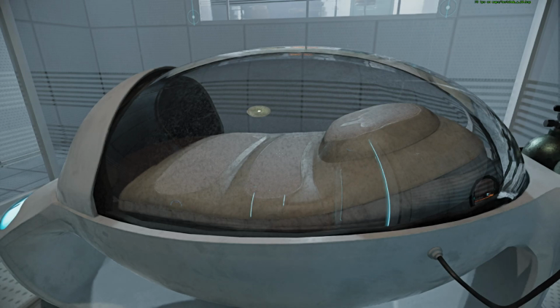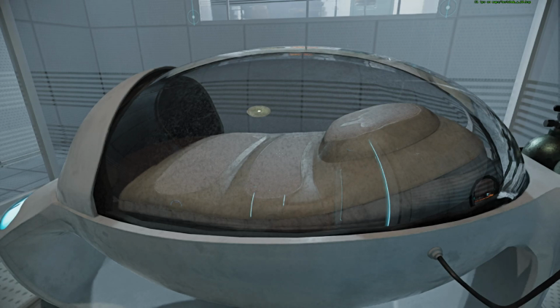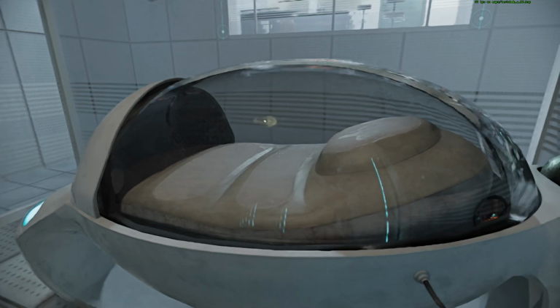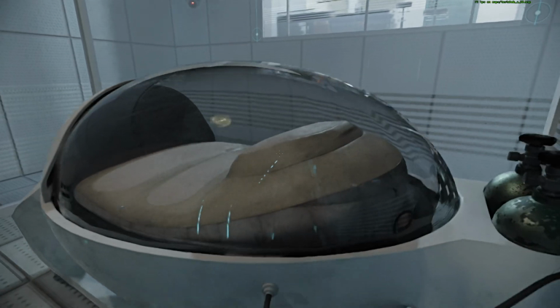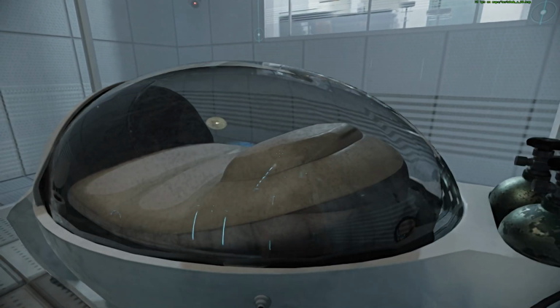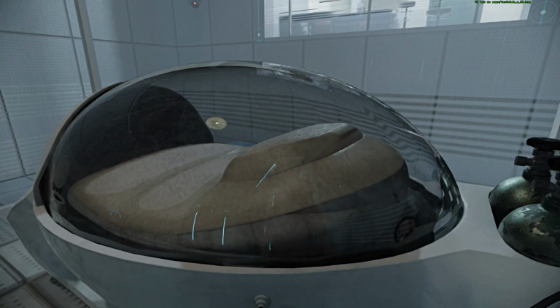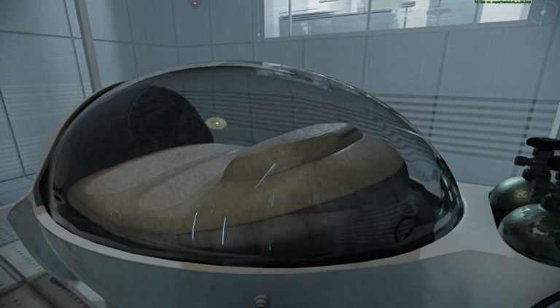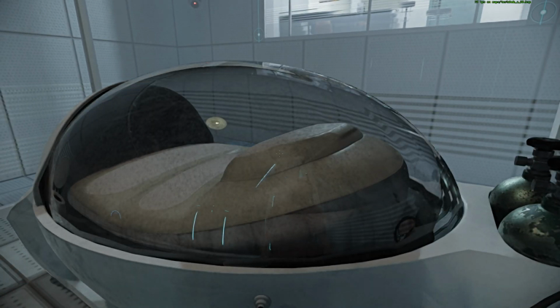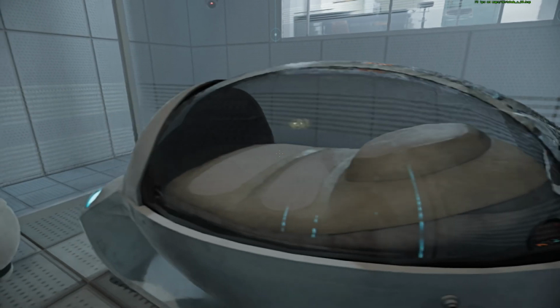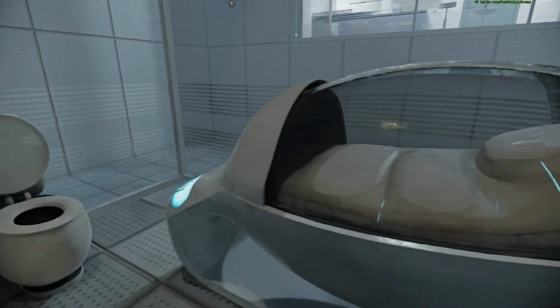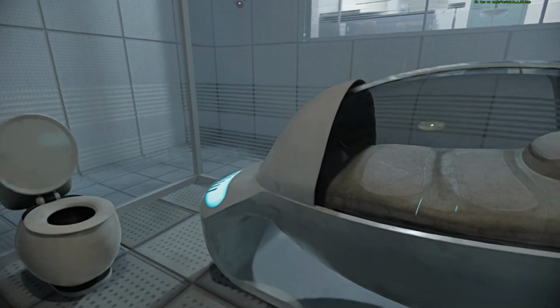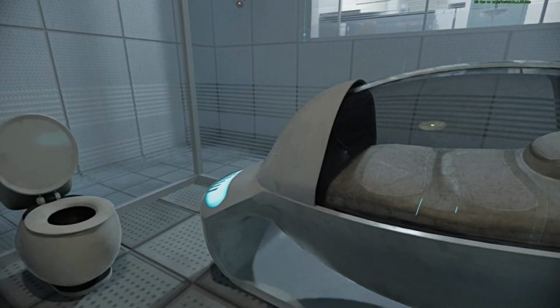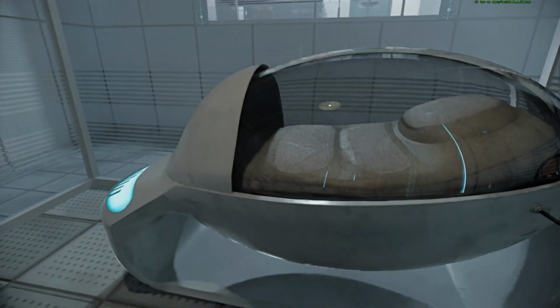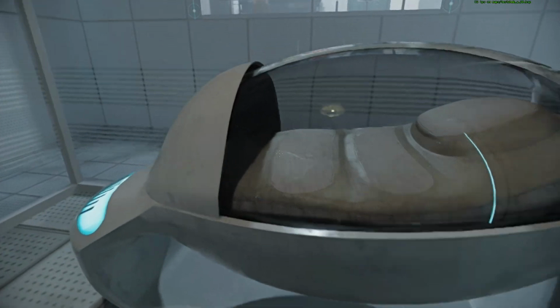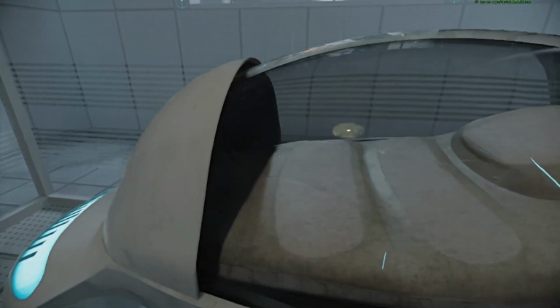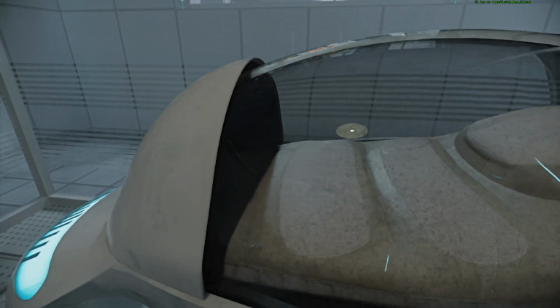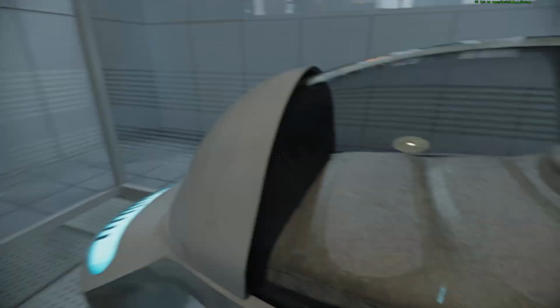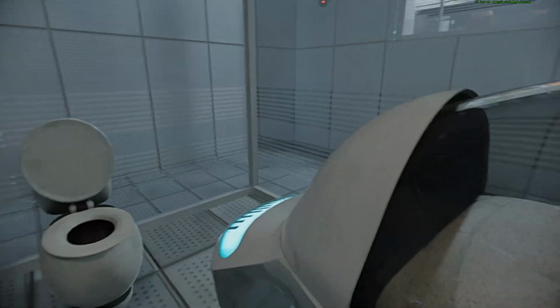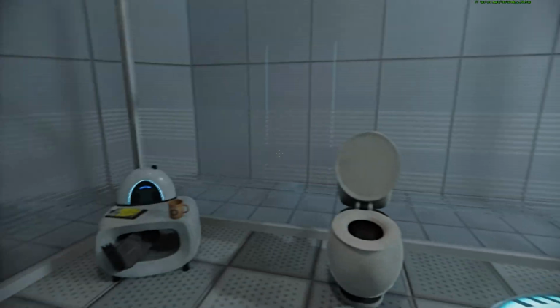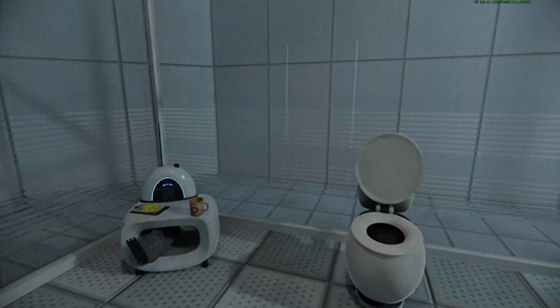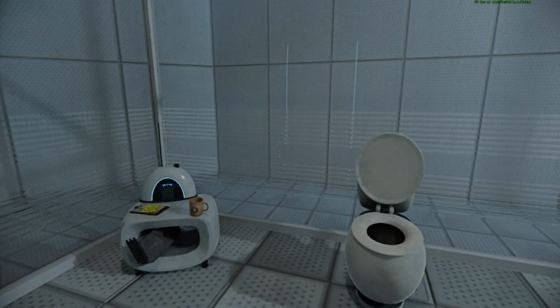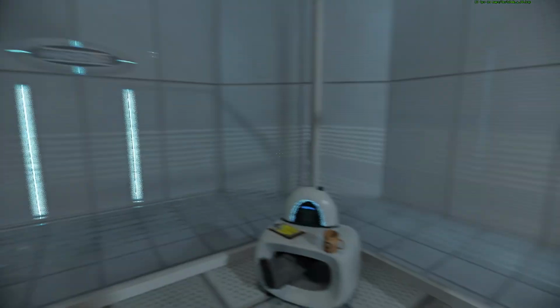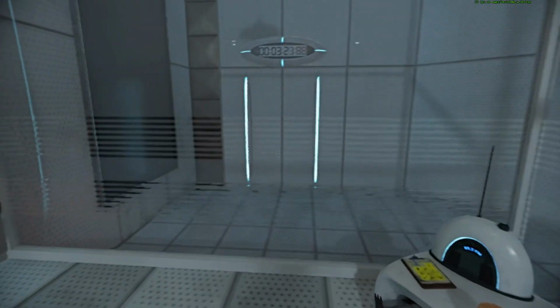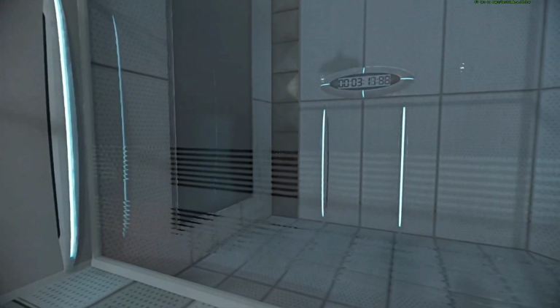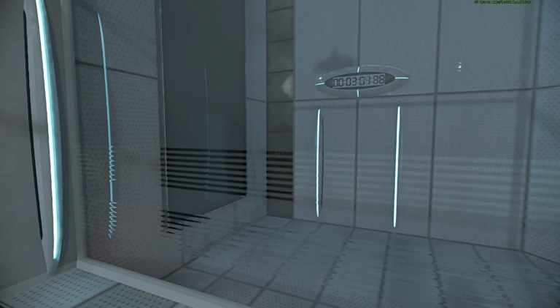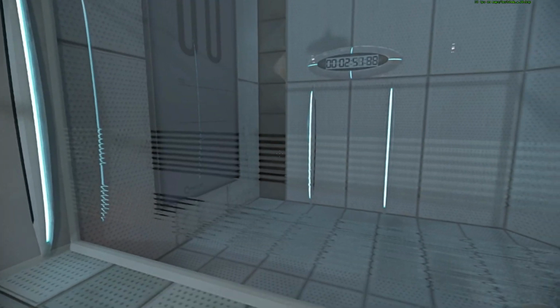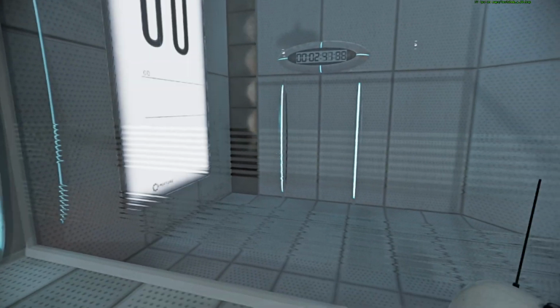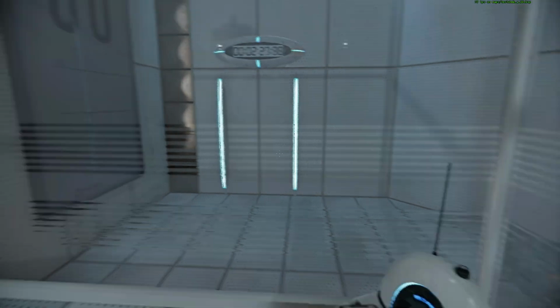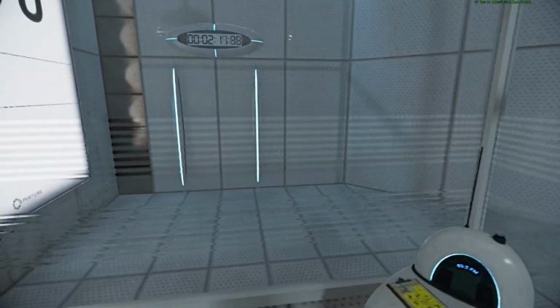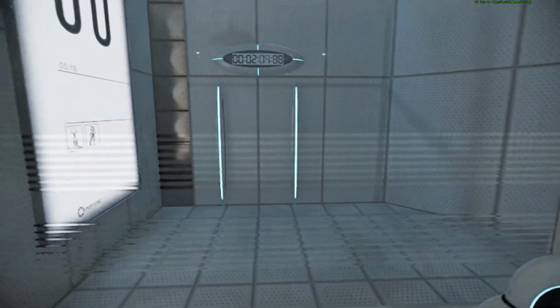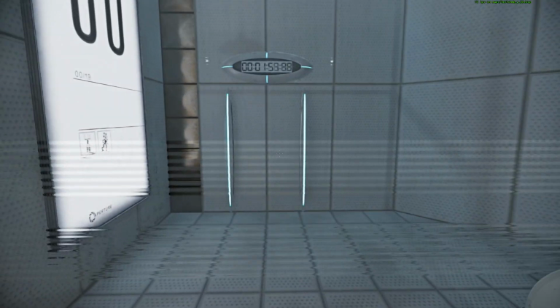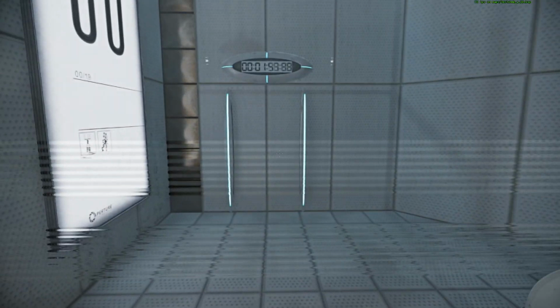I'm back. The portal will open in 3, 2, 1.